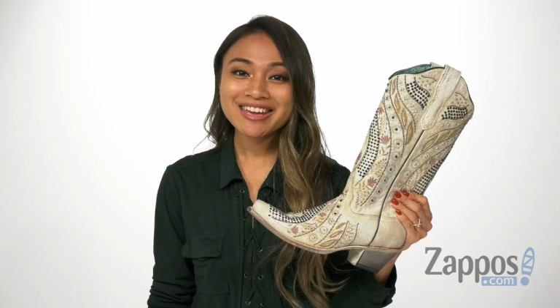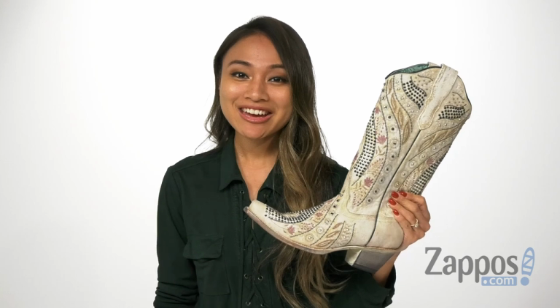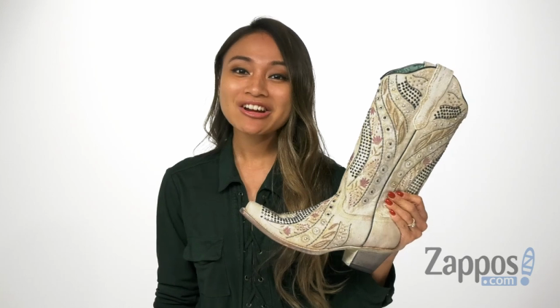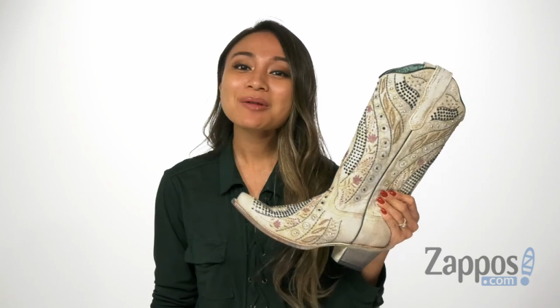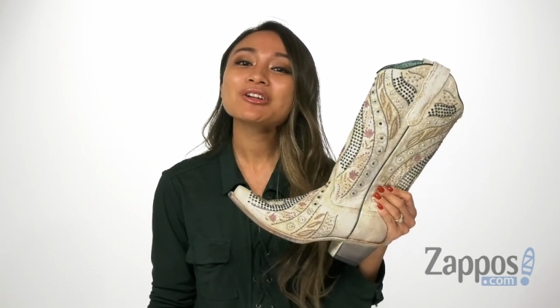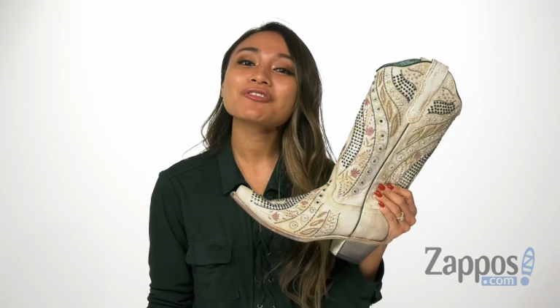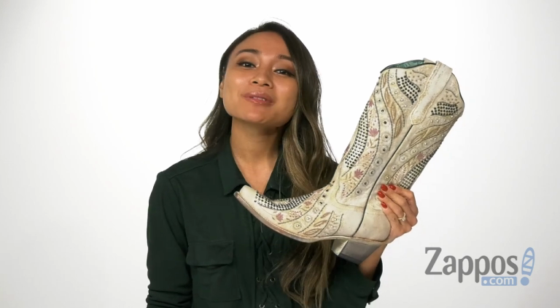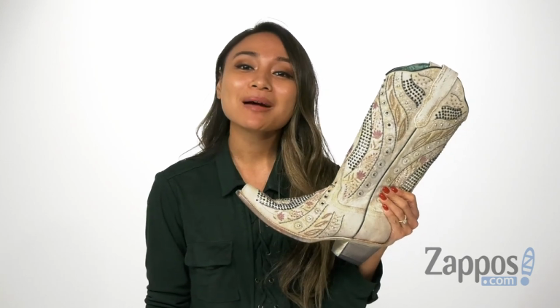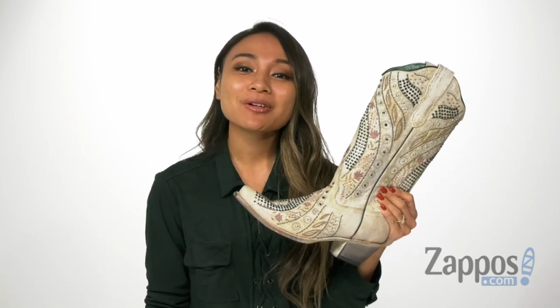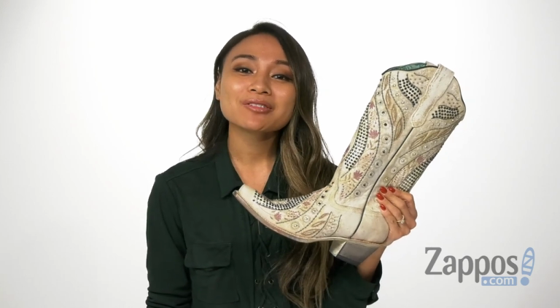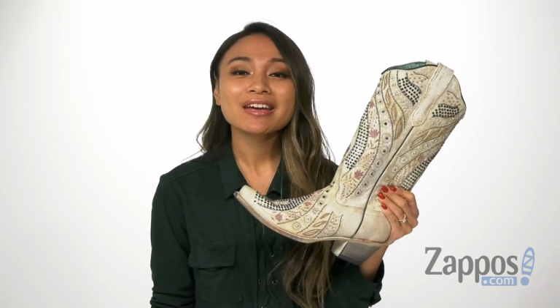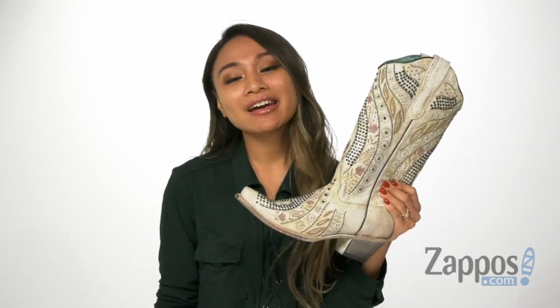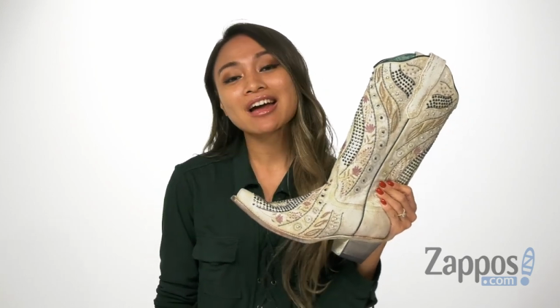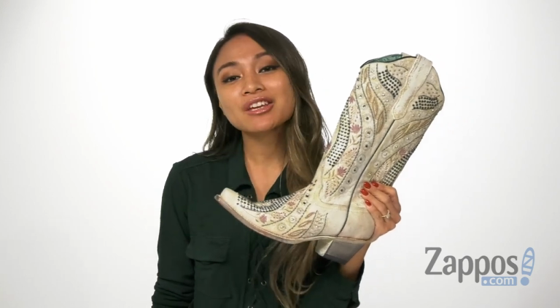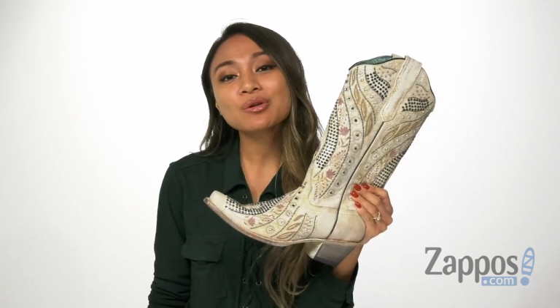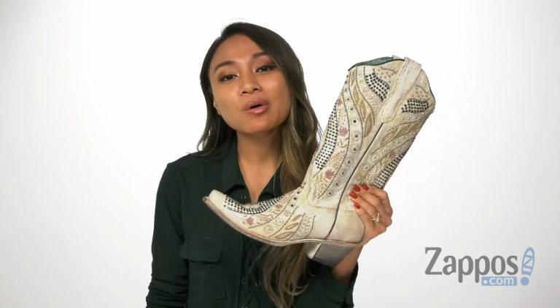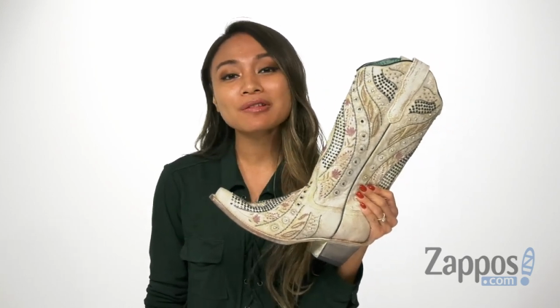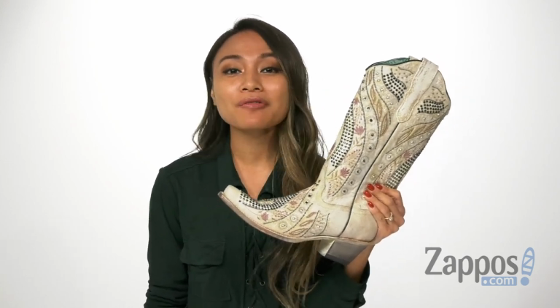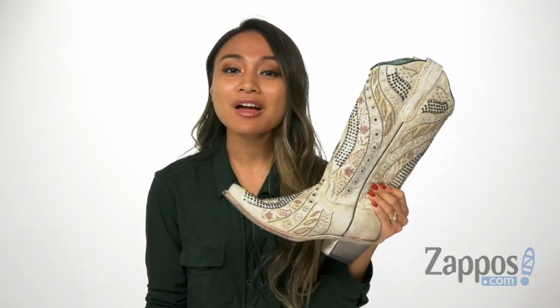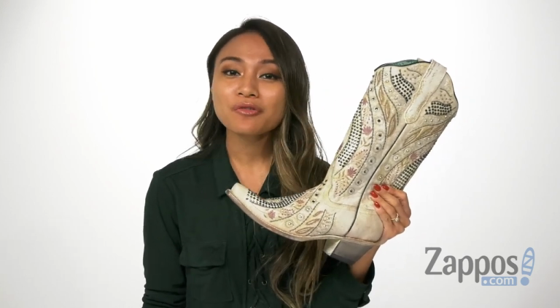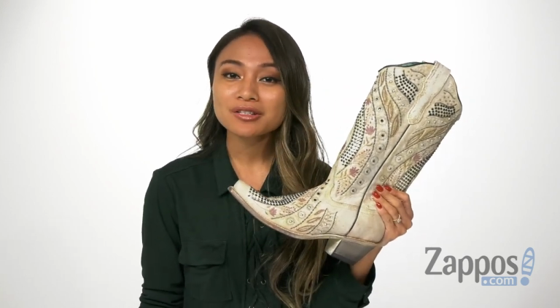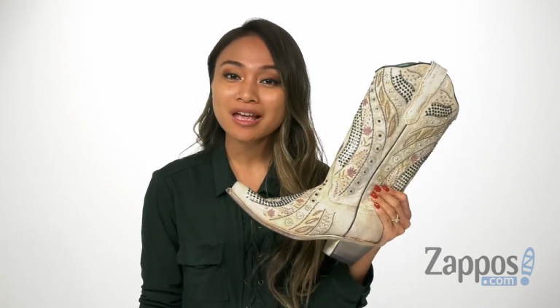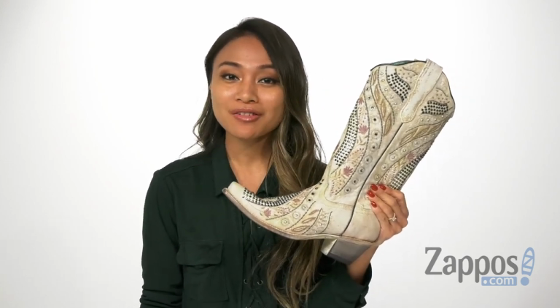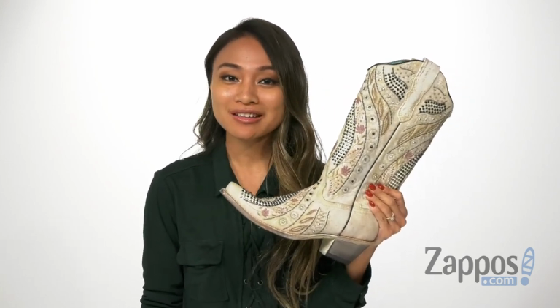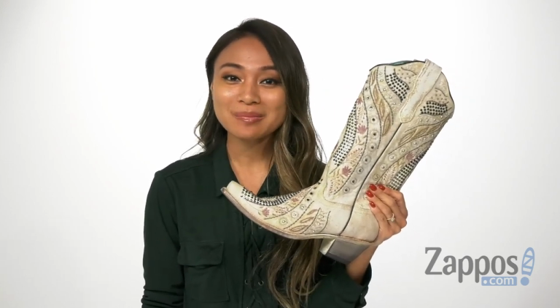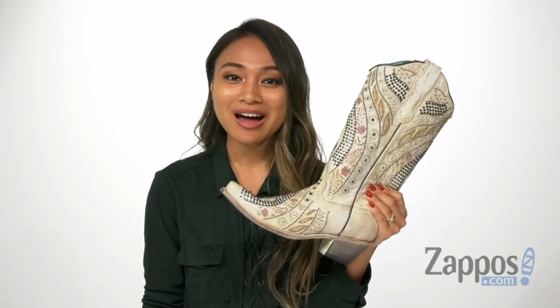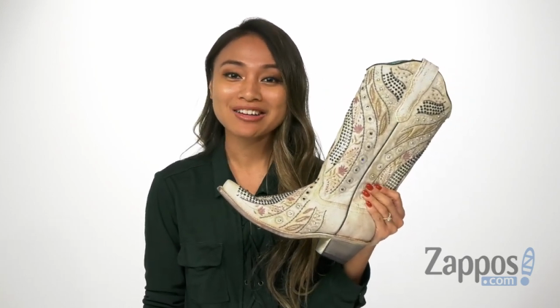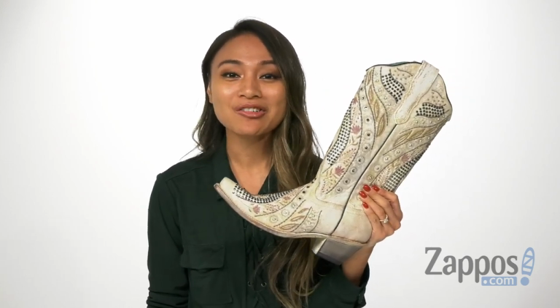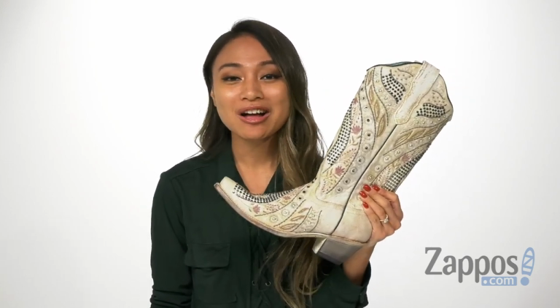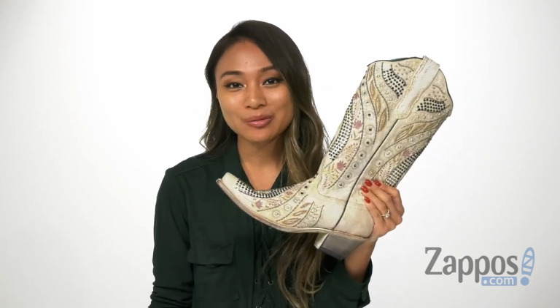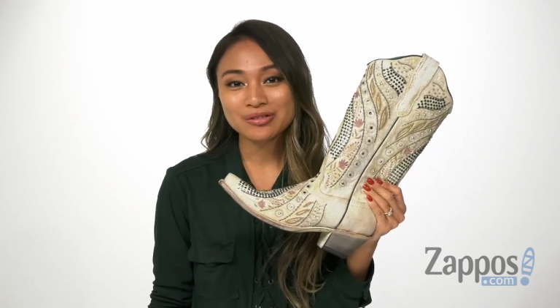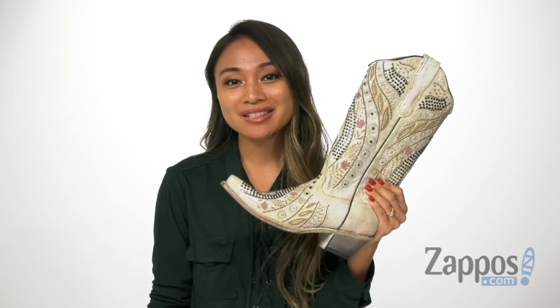Hey there, I'm Rika from Zappos, and I have the E1 547 by Corral Boots.